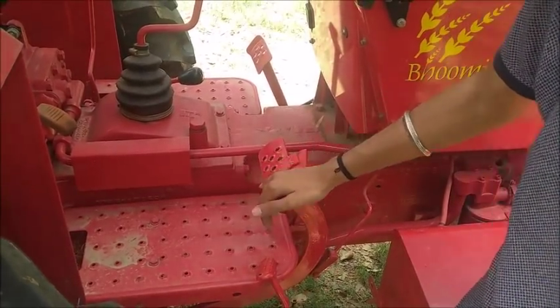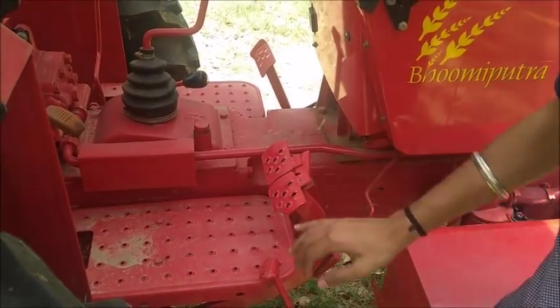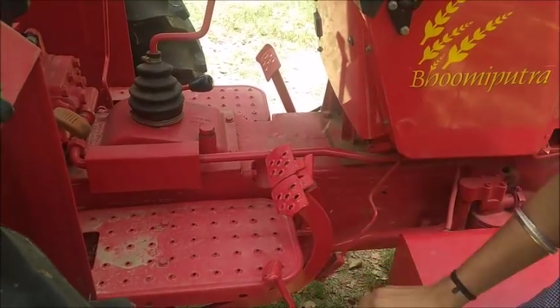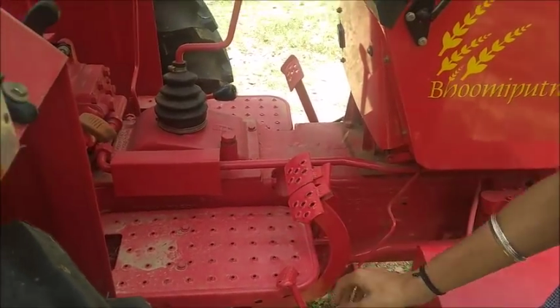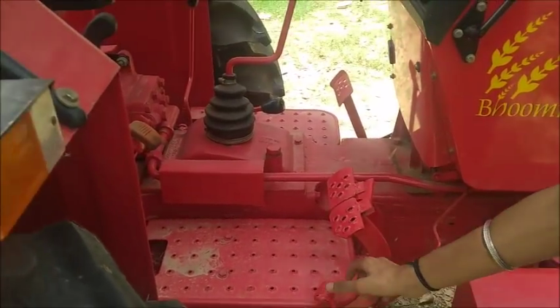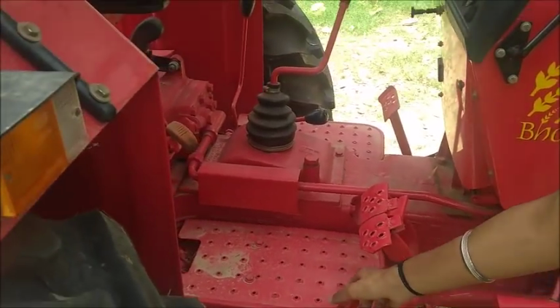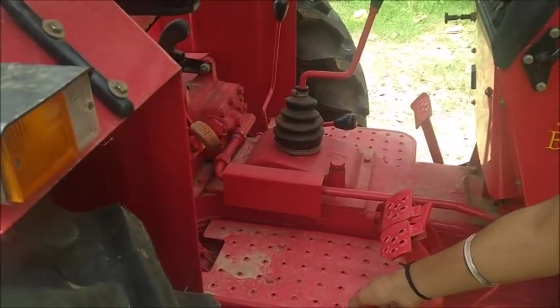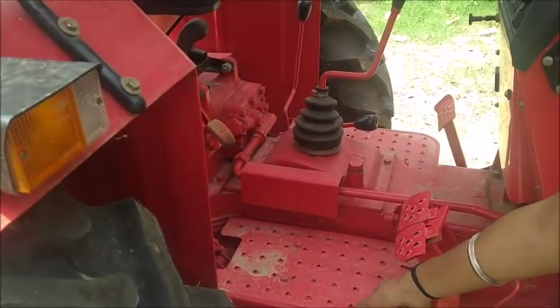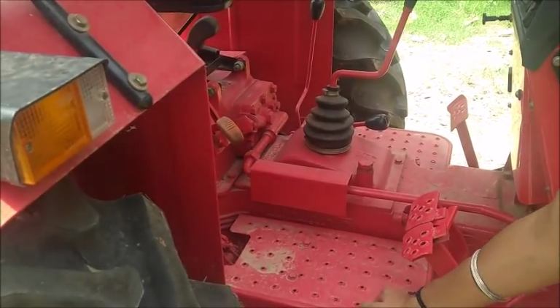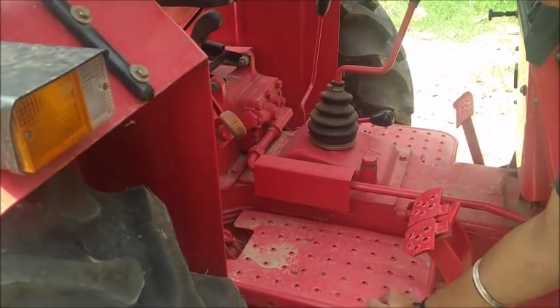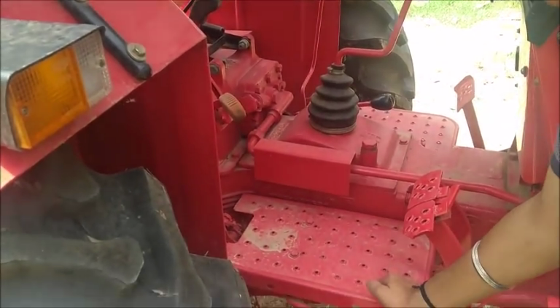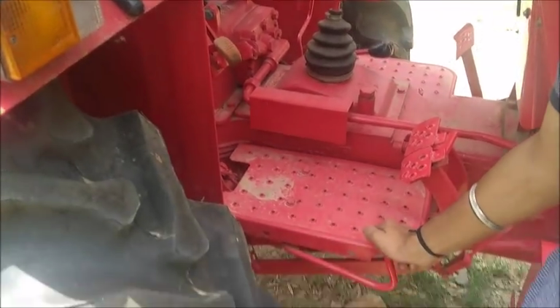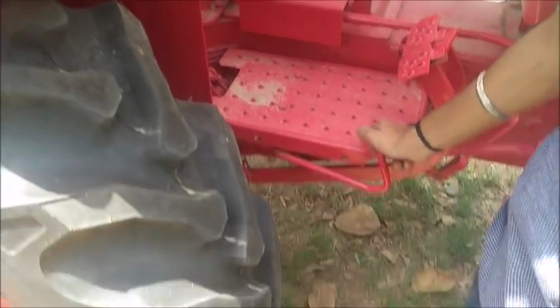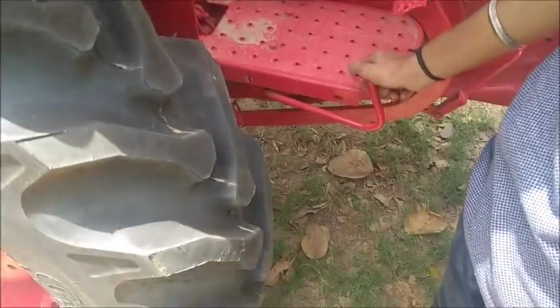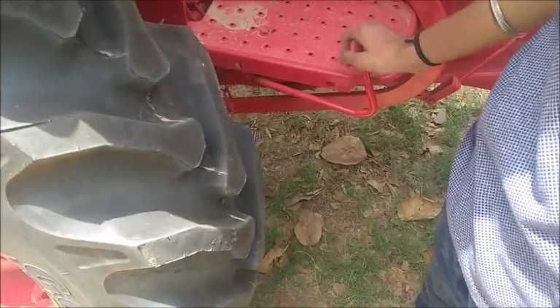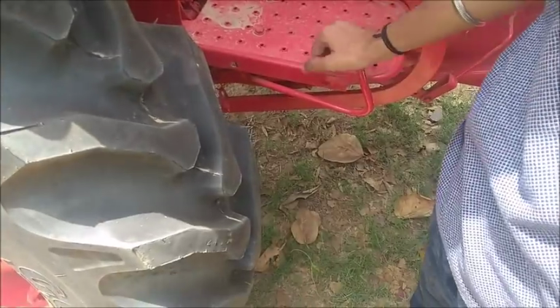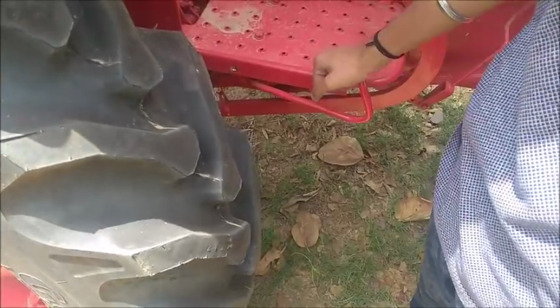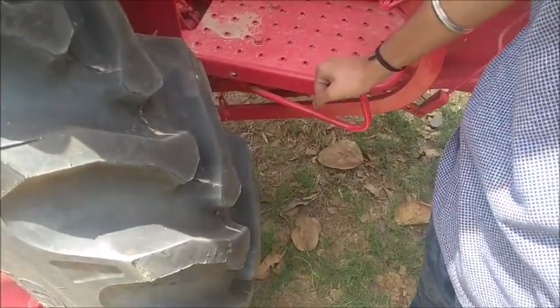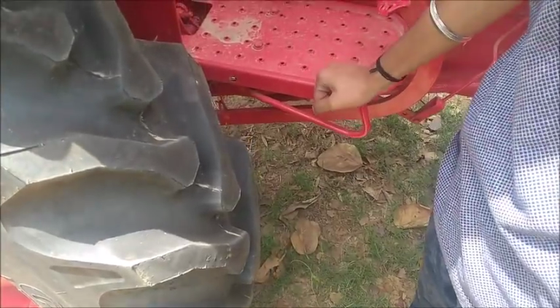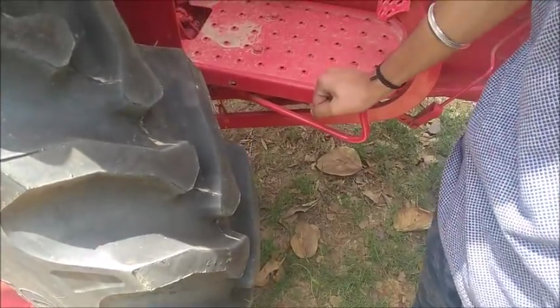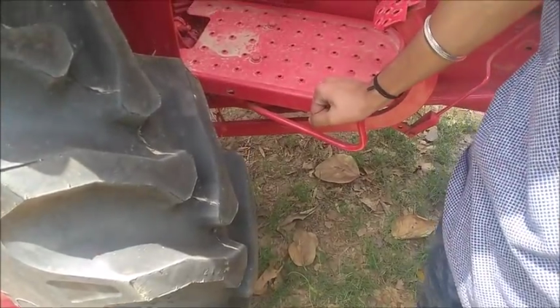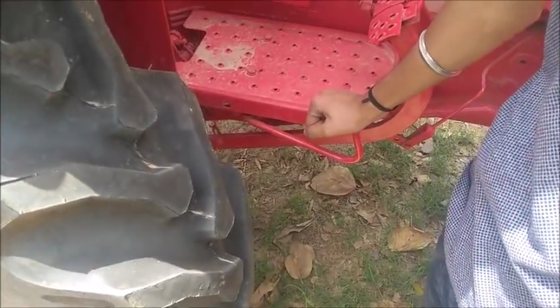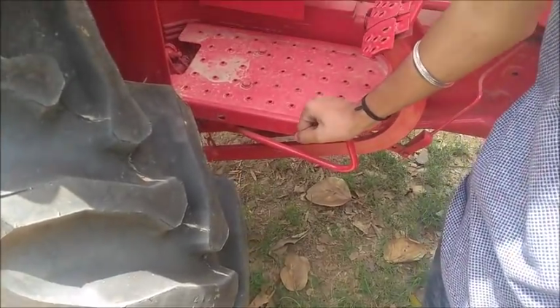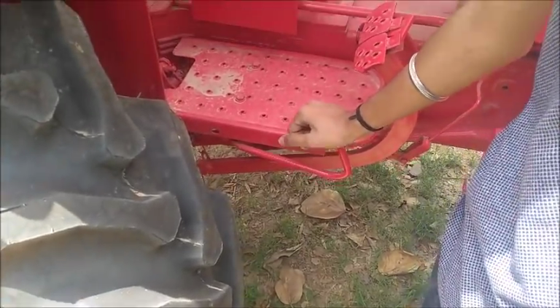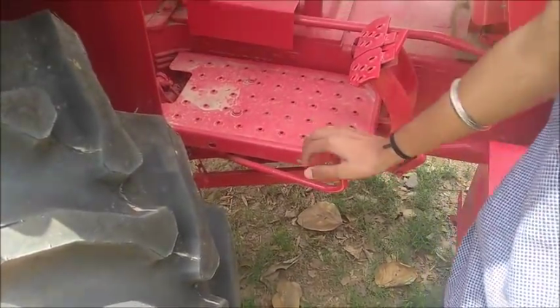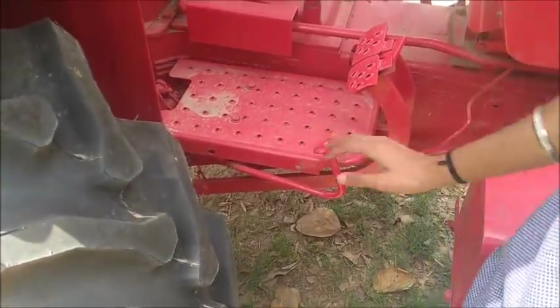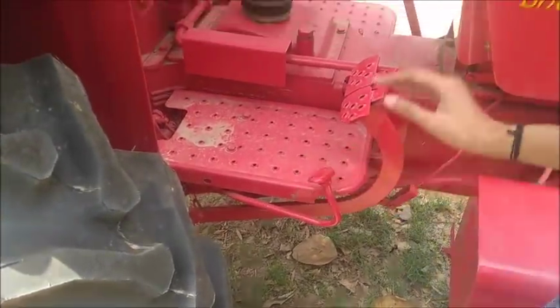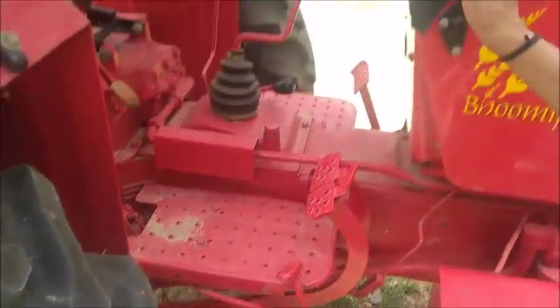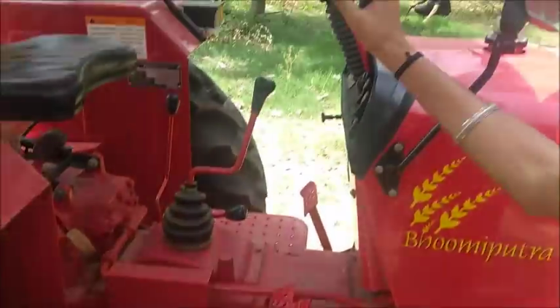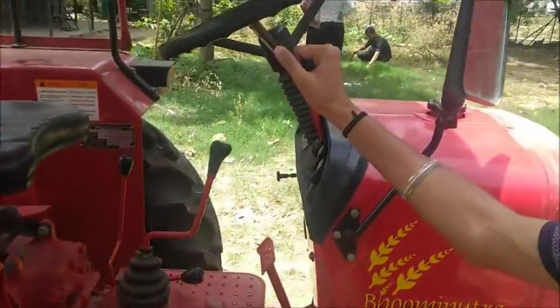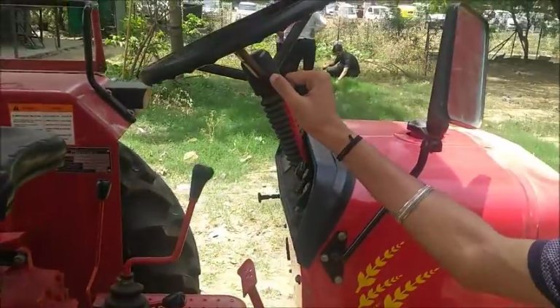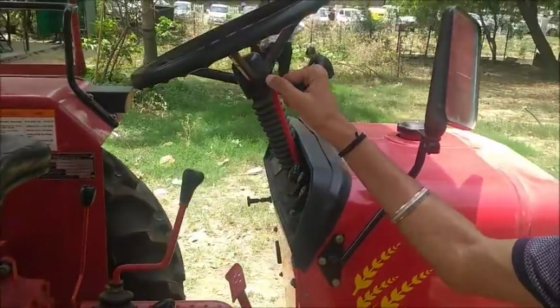This is the foot accelerator through which the tractor accelerates, and this is the hand accelerator.